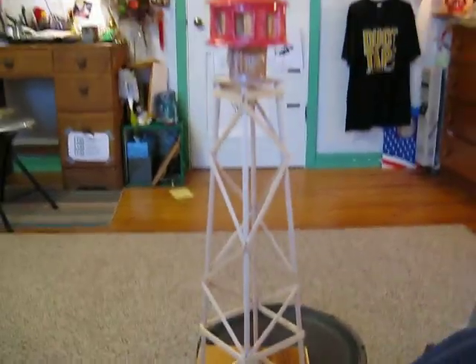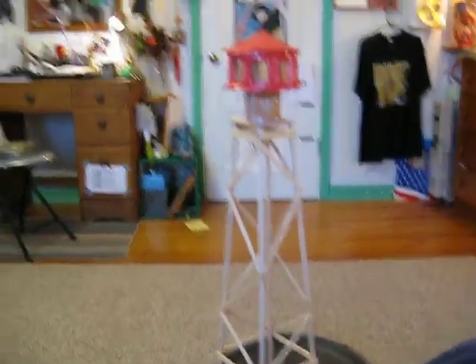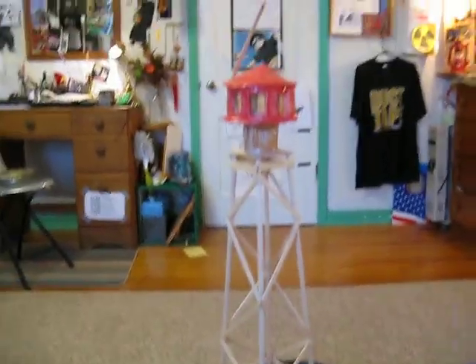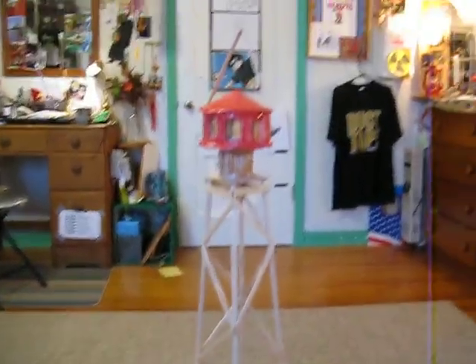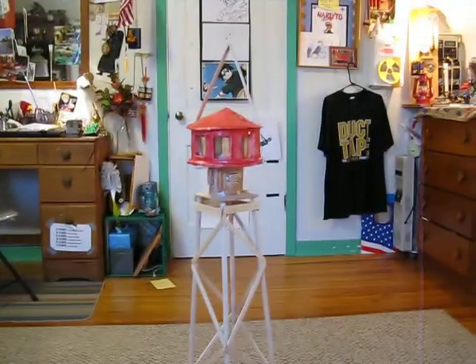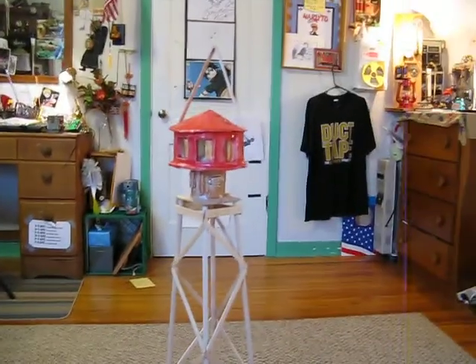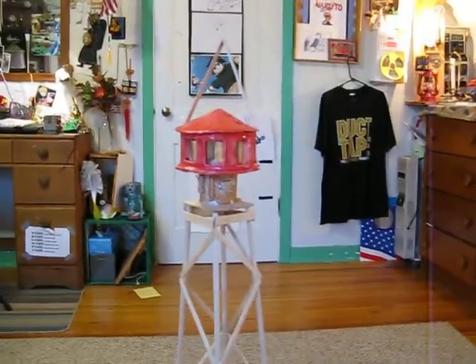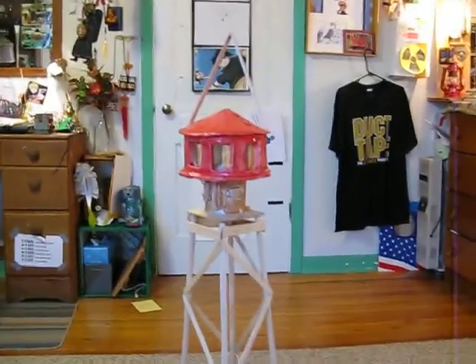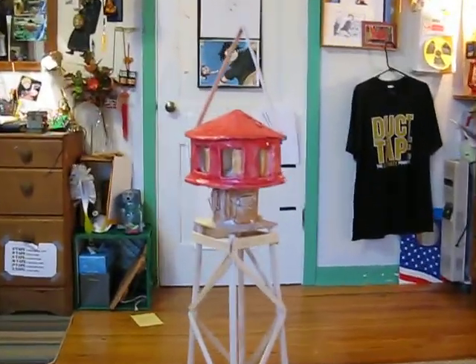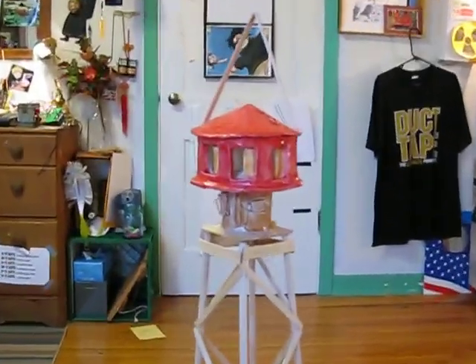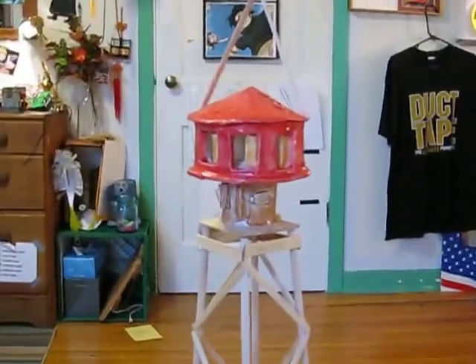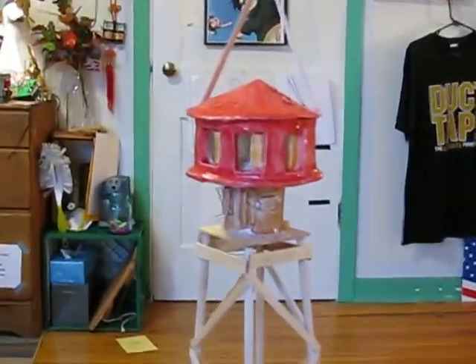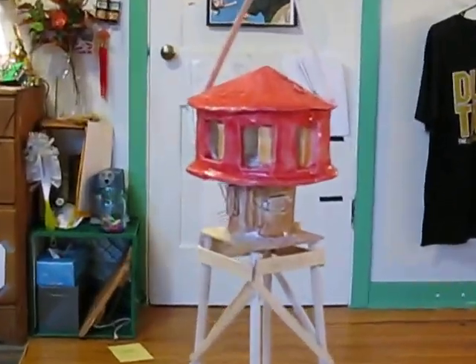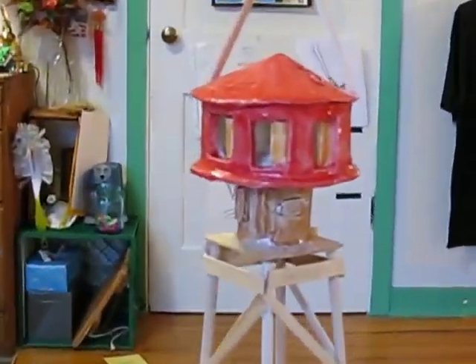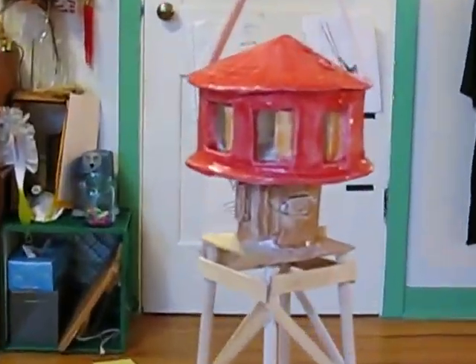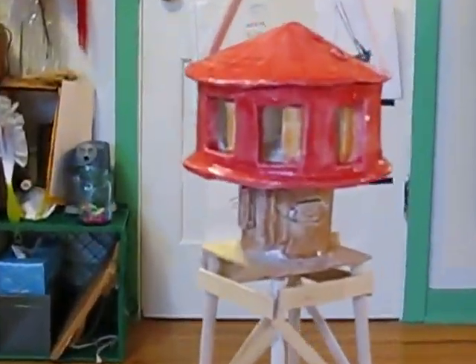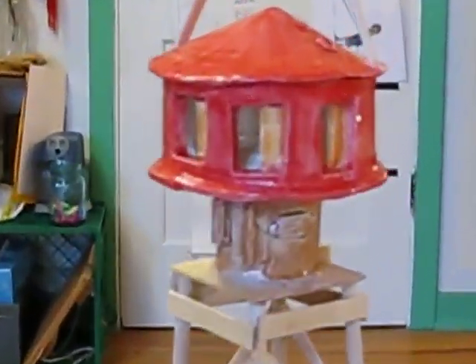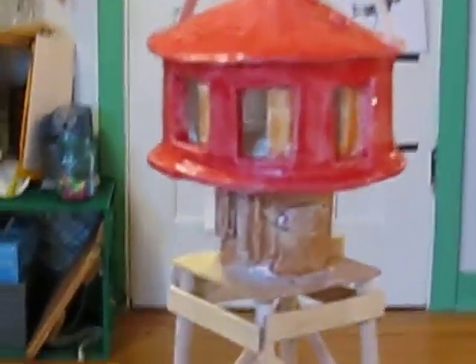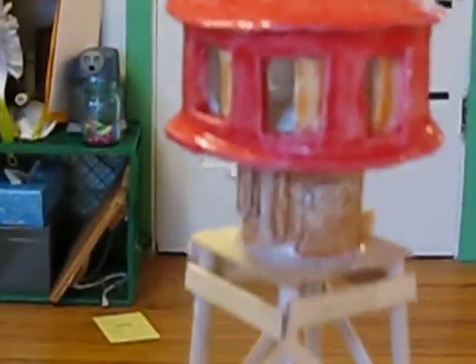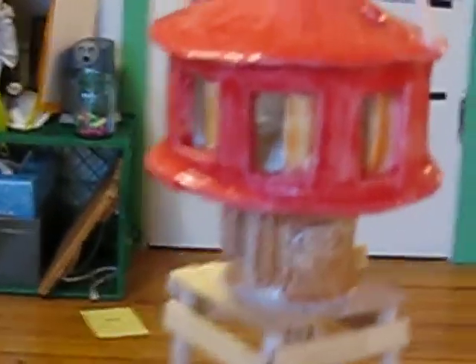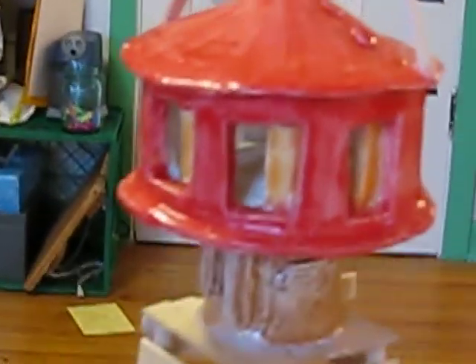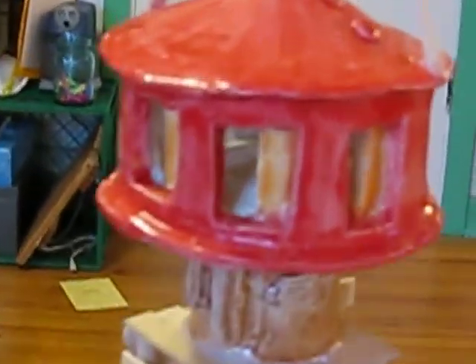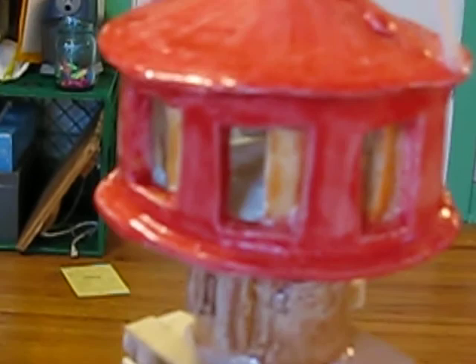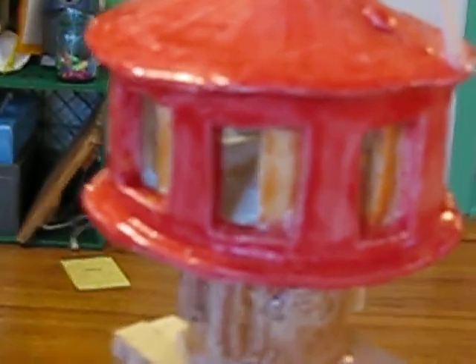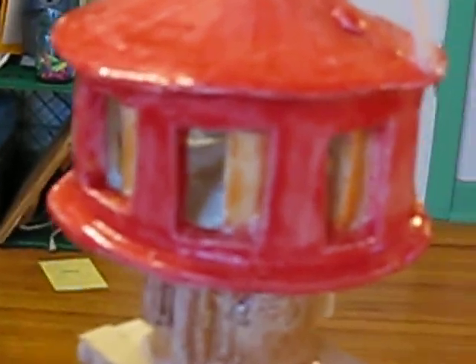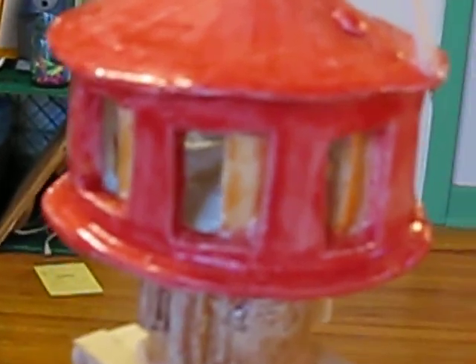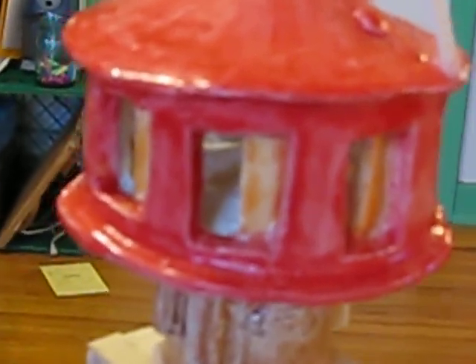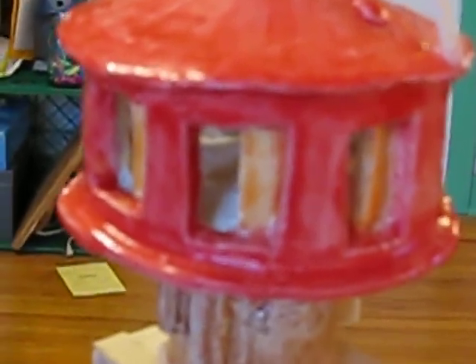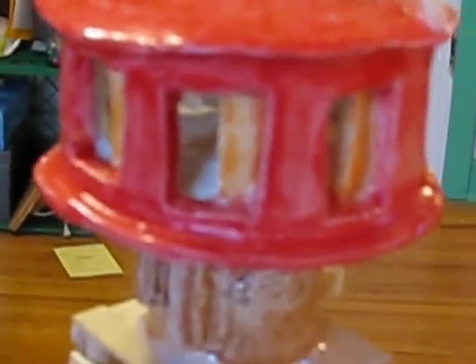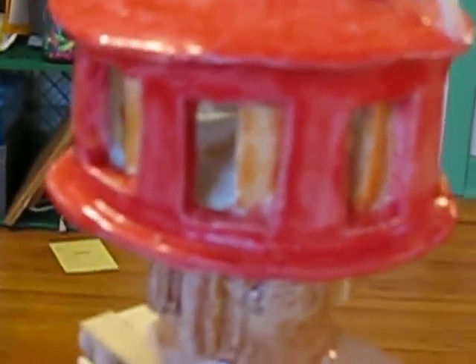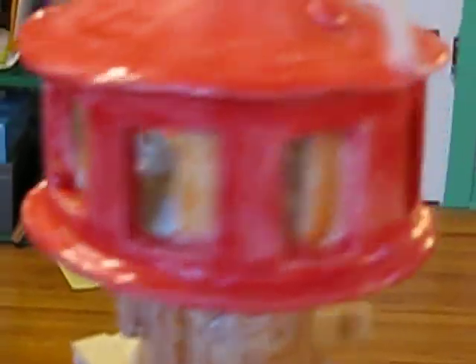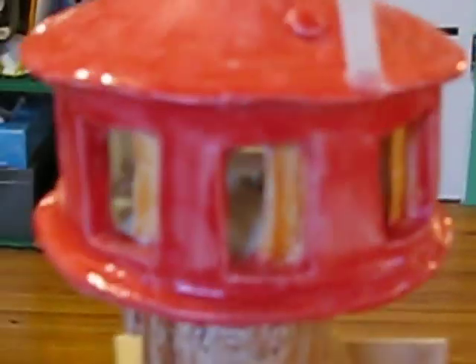That's what it really looks like. I'm going to try to get a little buzzer in there or something so it makes noise.